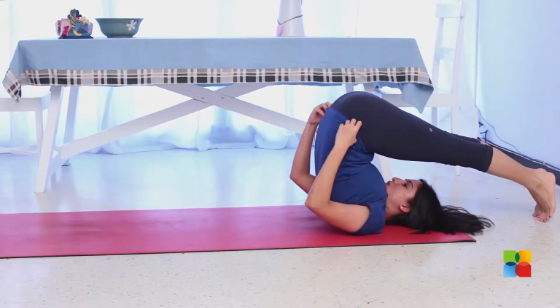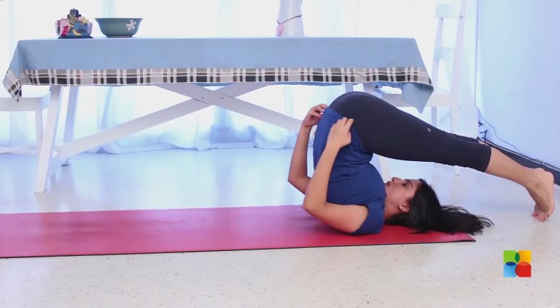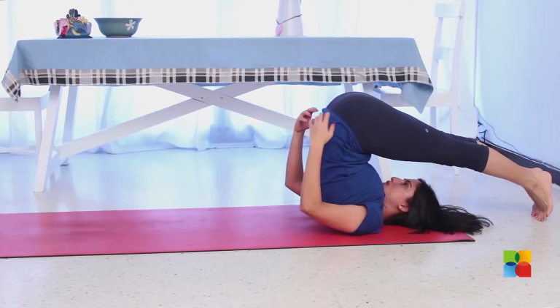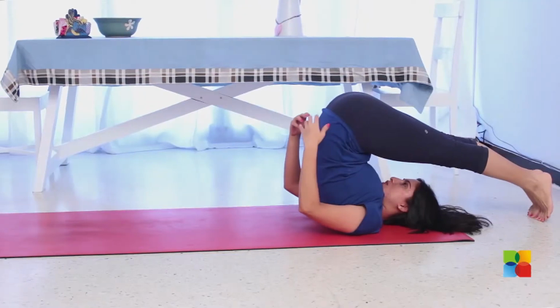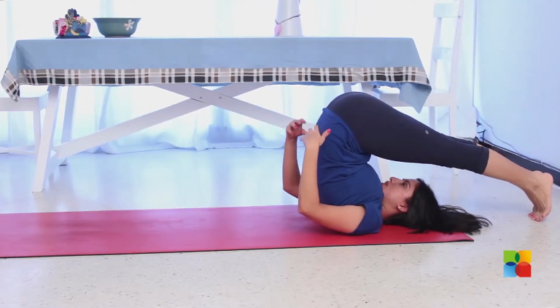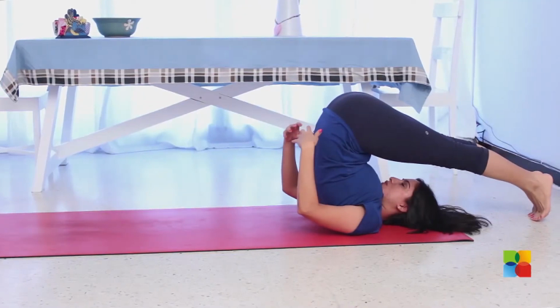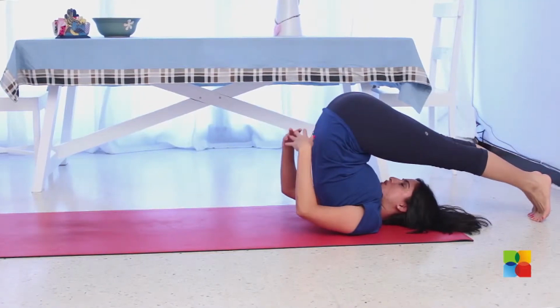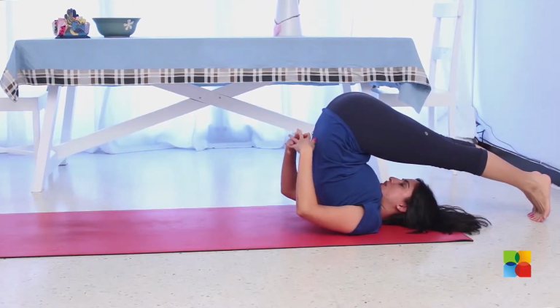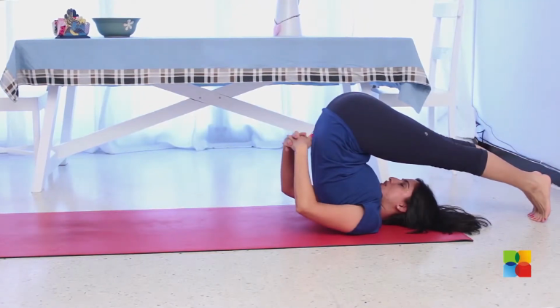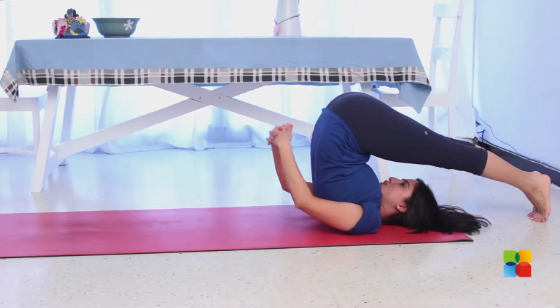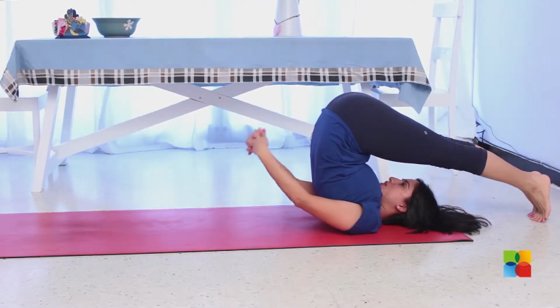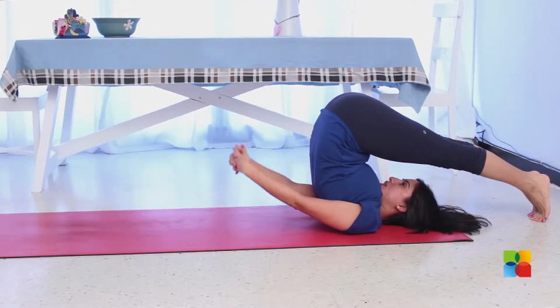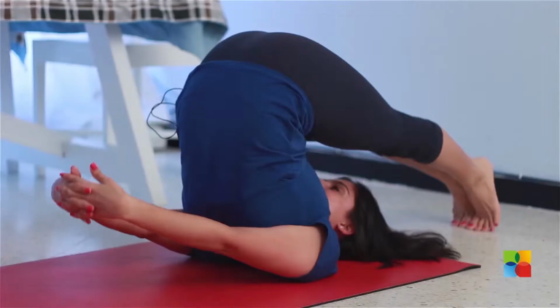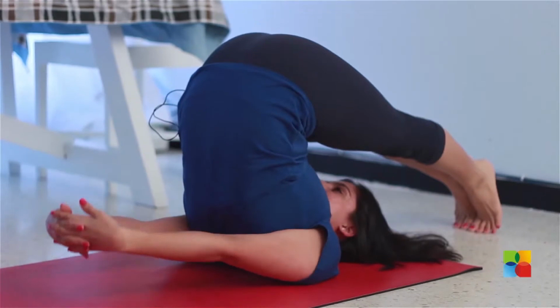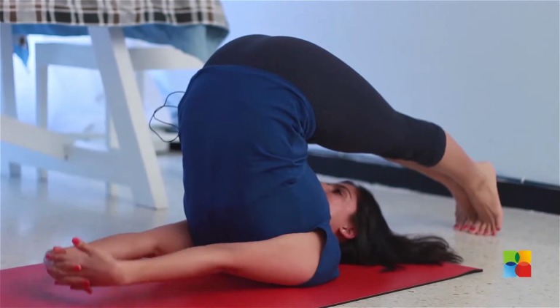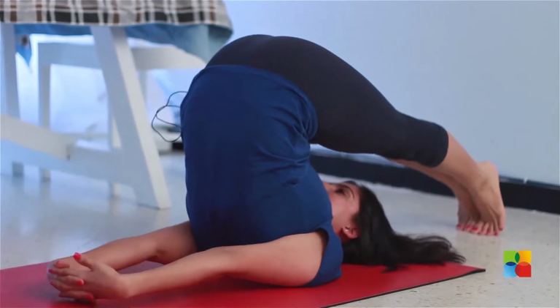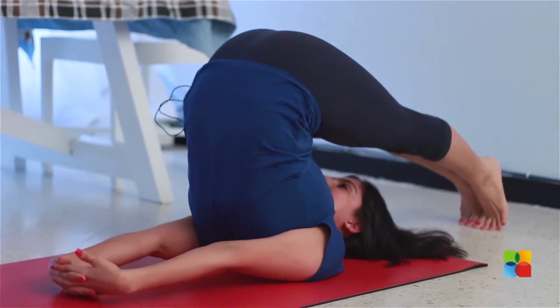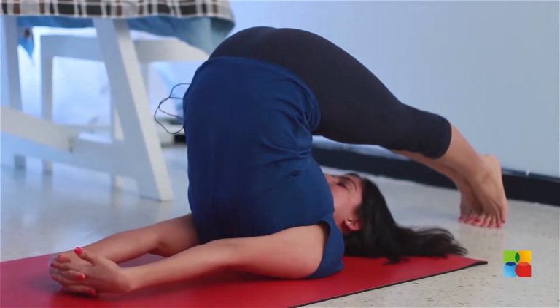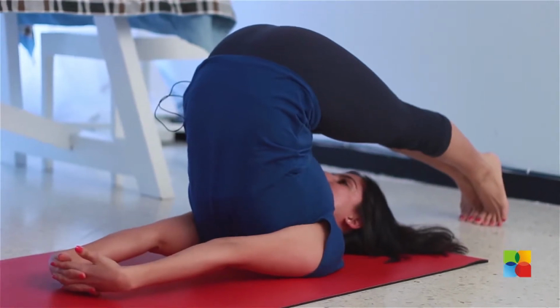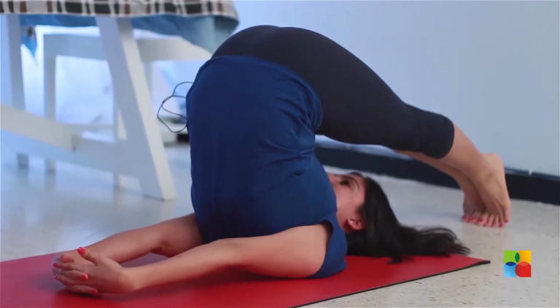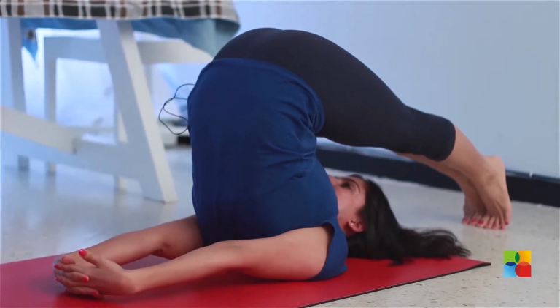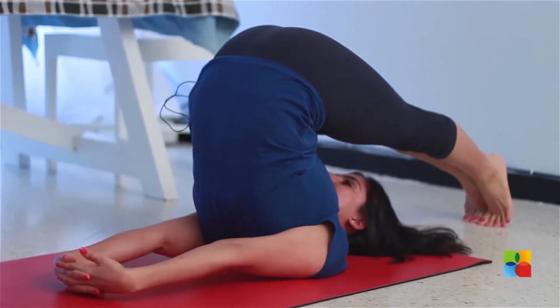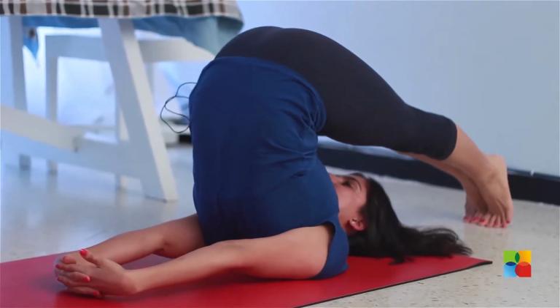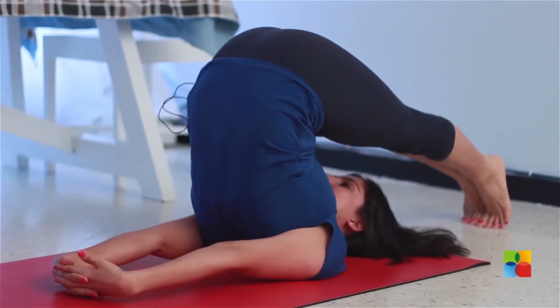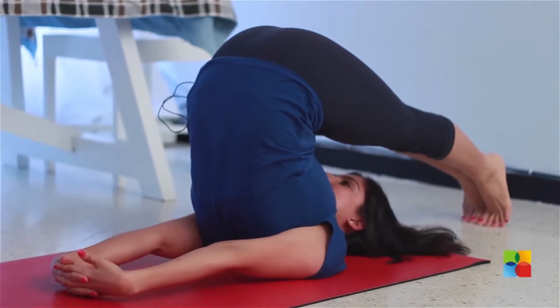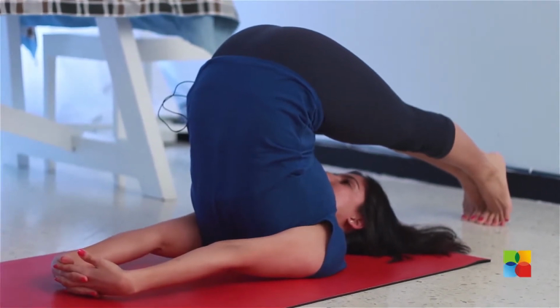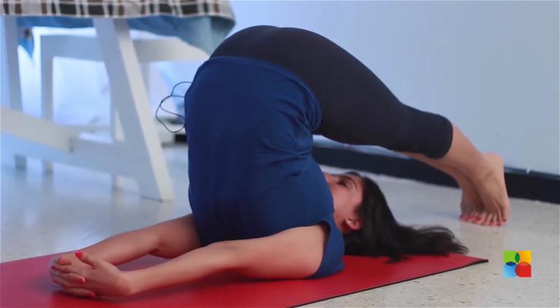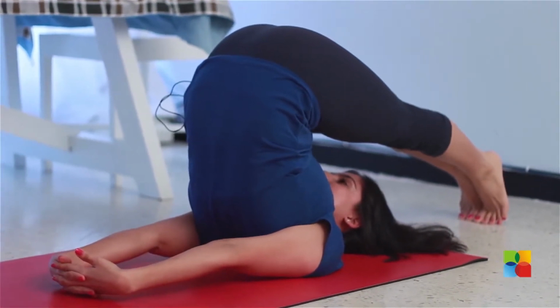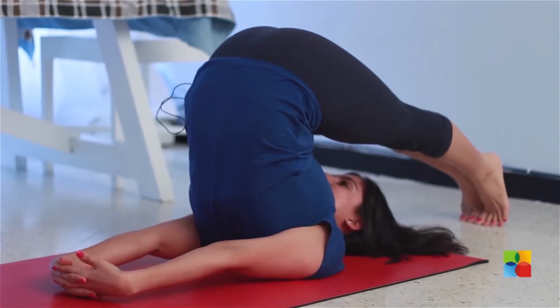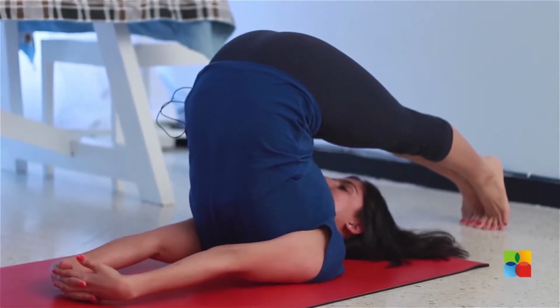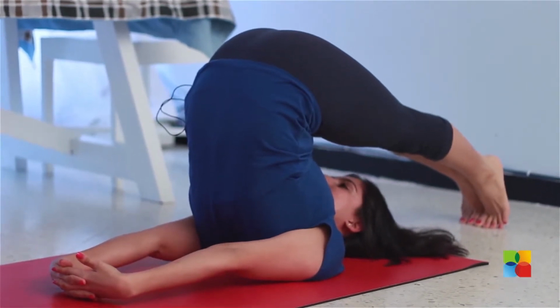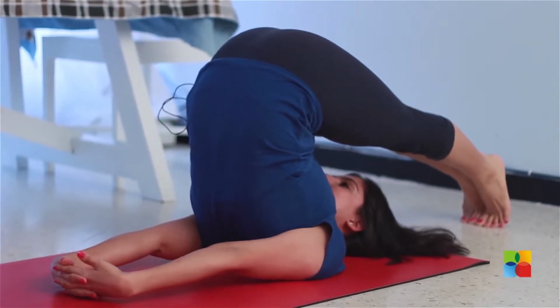Once your toes touch the floor, curl your toes, release your back support, and interlock your fingers on the mat.